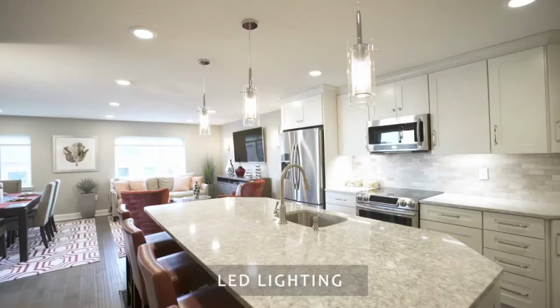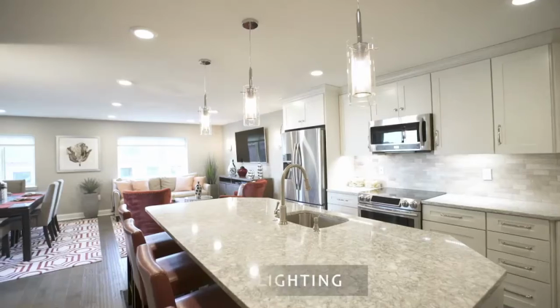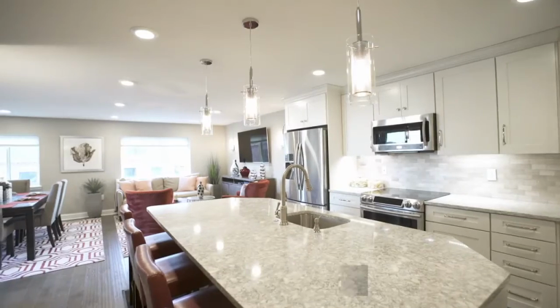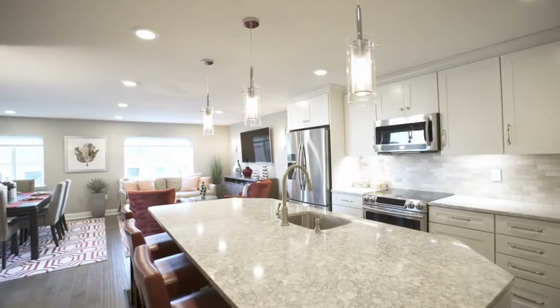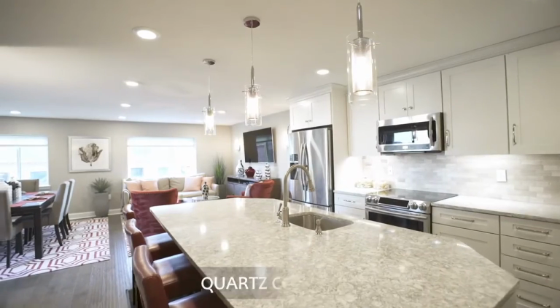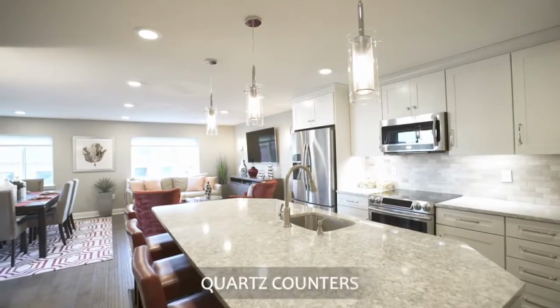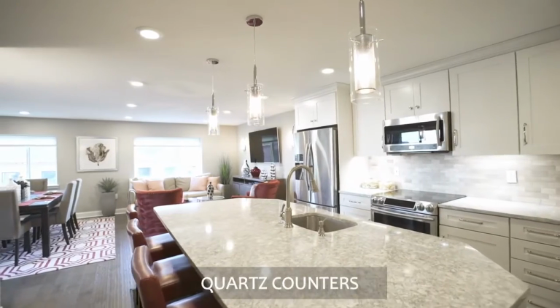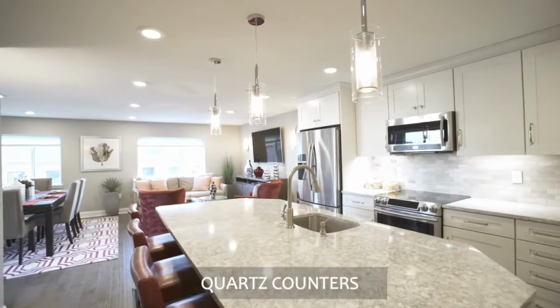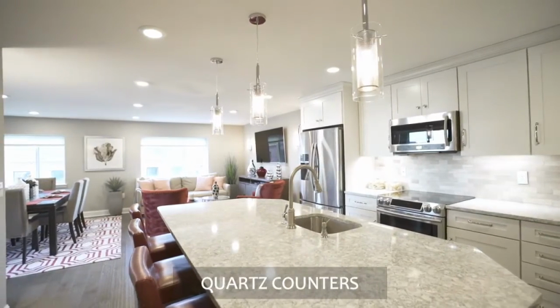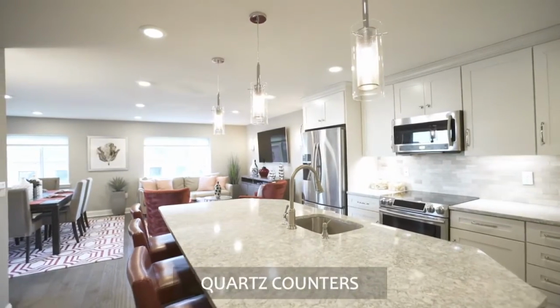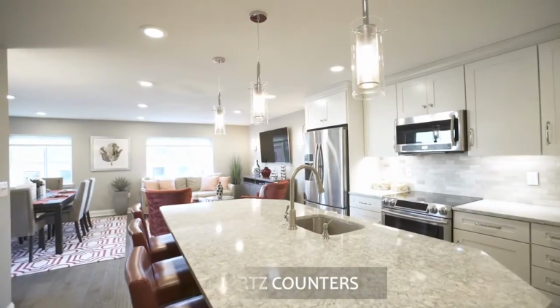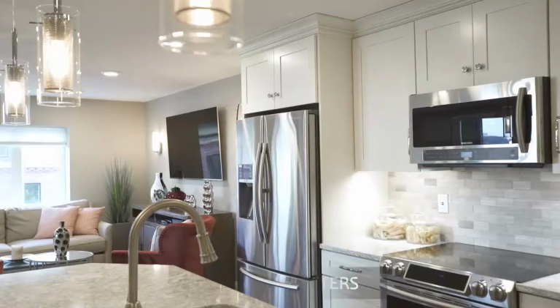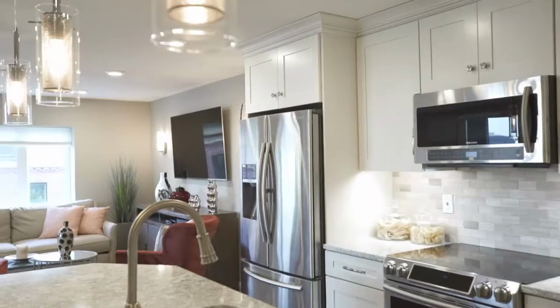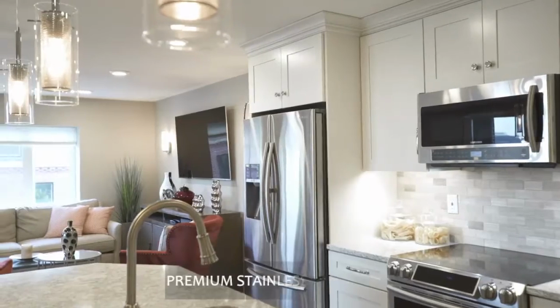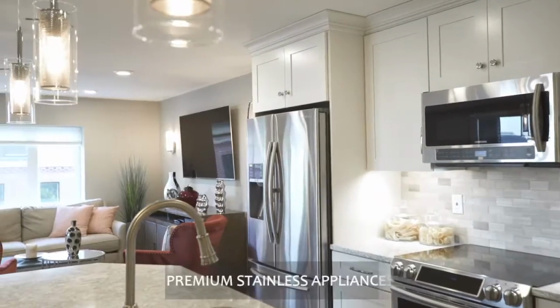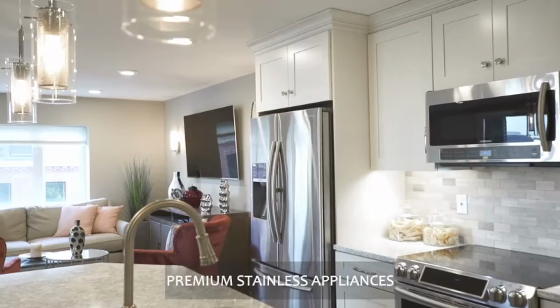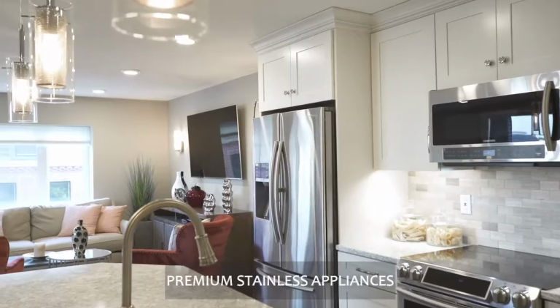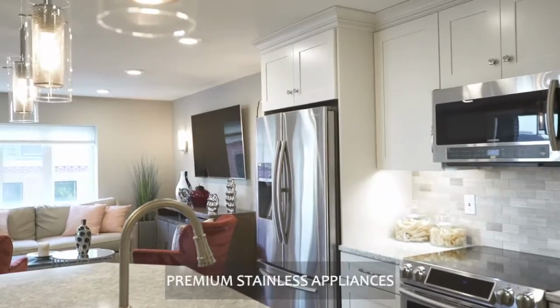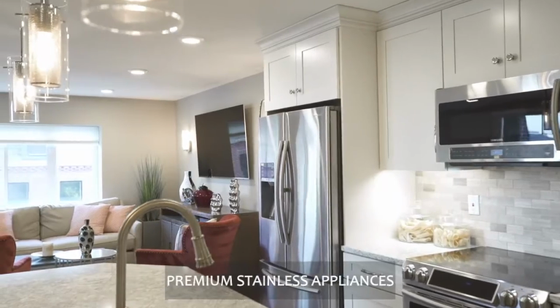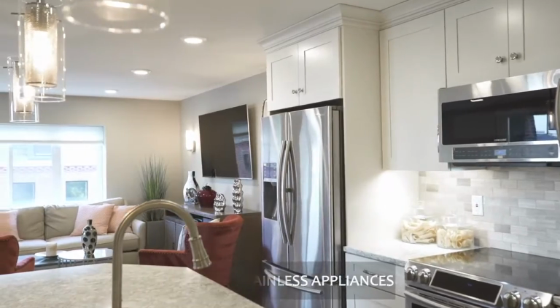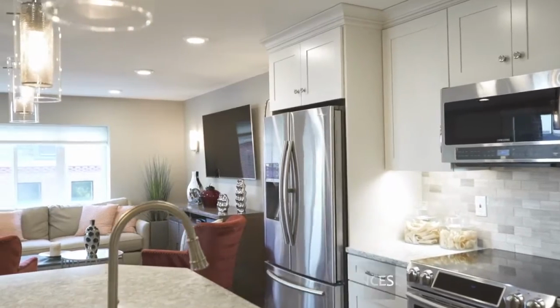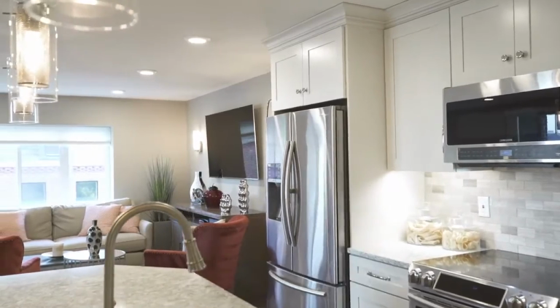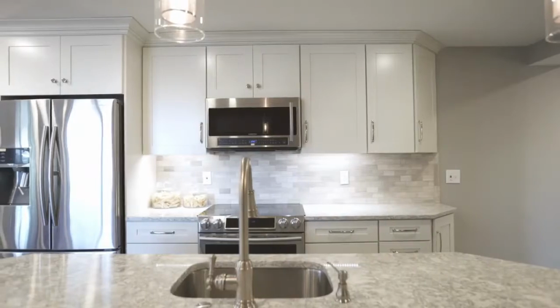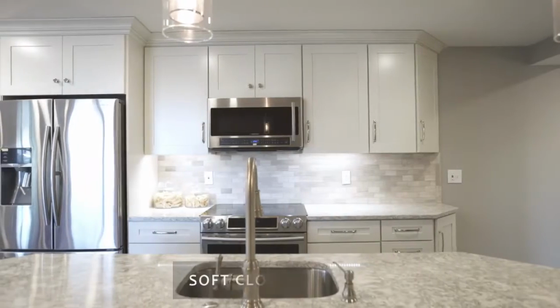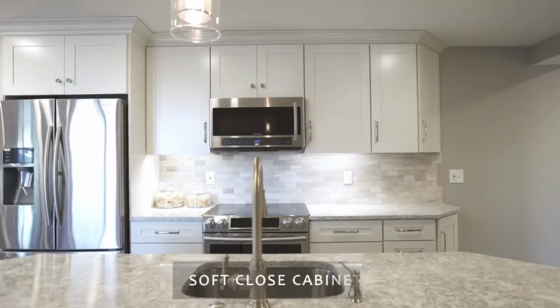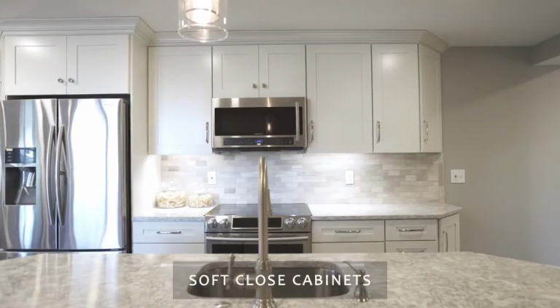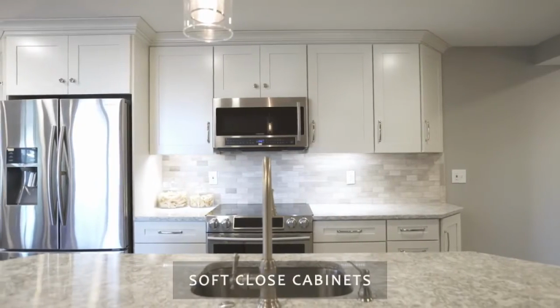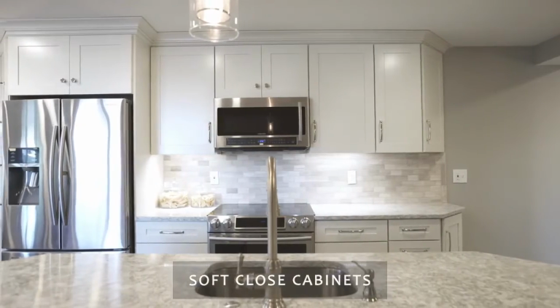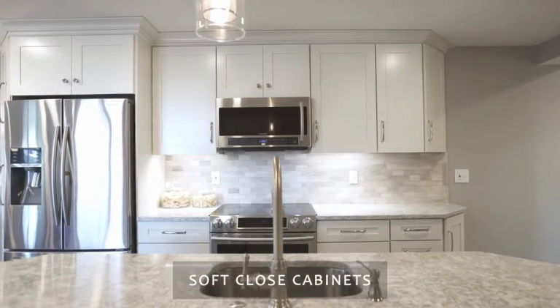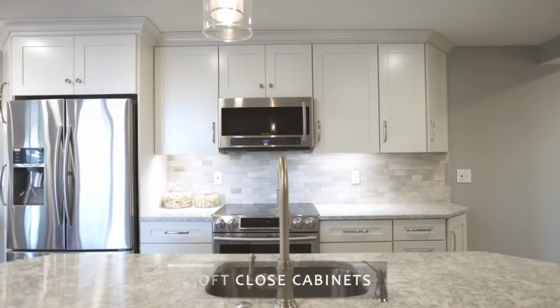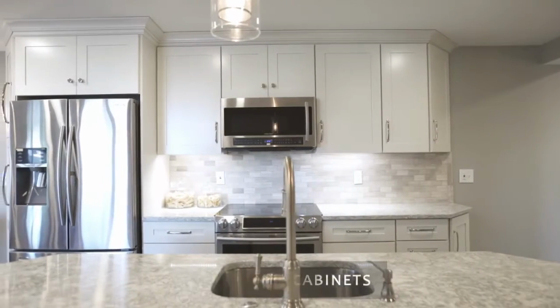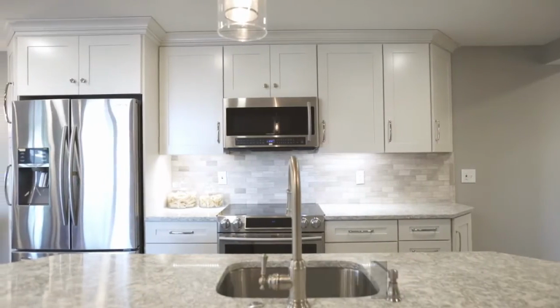The kitchen is dazzling with an island, upgraded stainless steel appliances, and soft-close doors and cabinets.